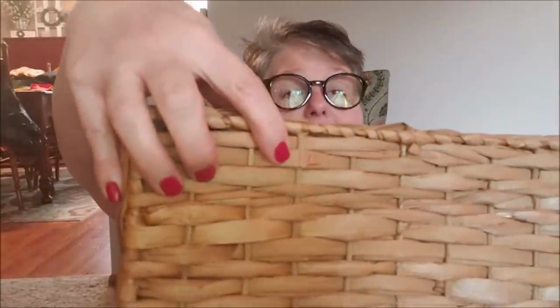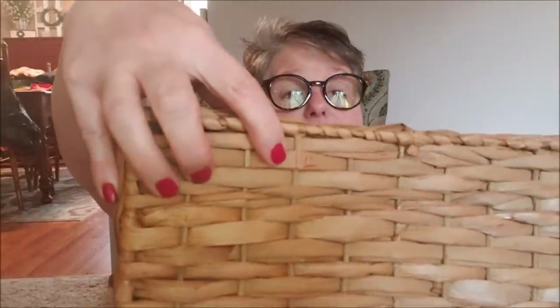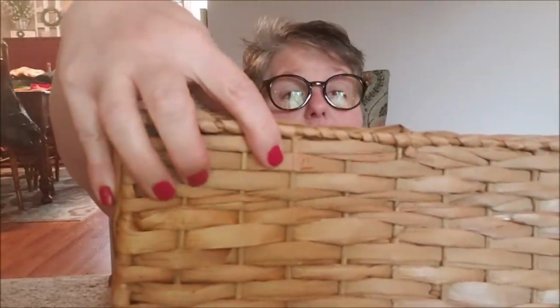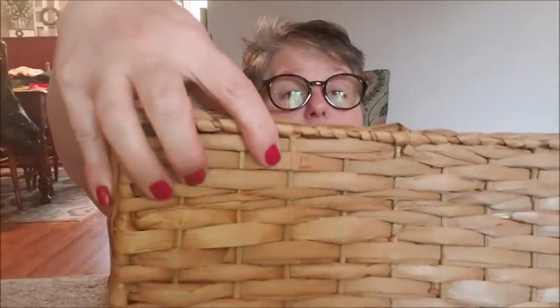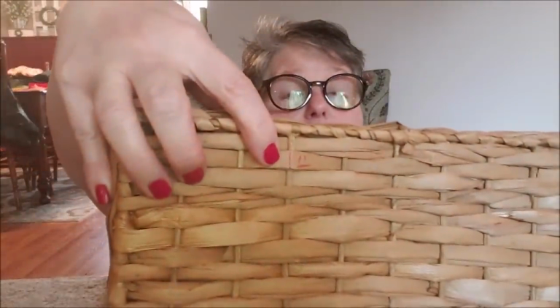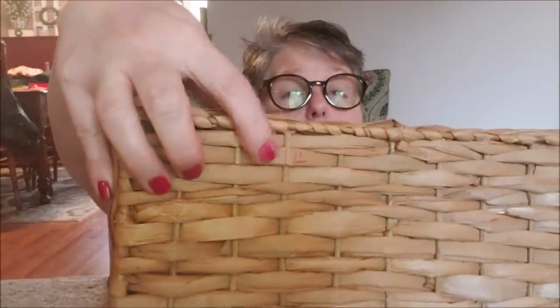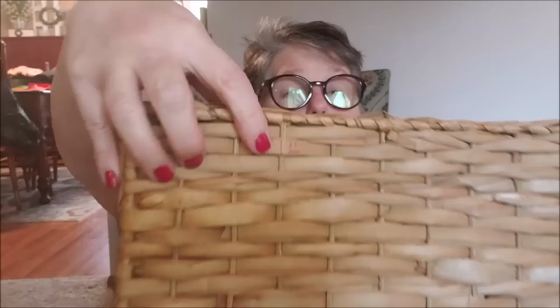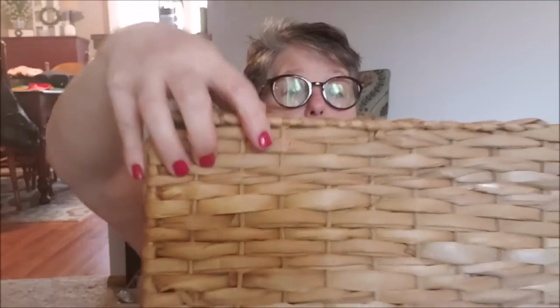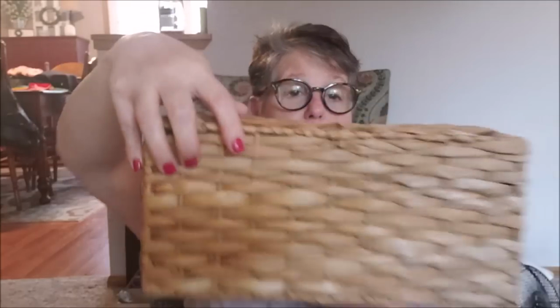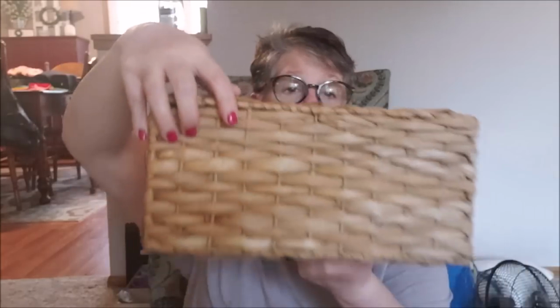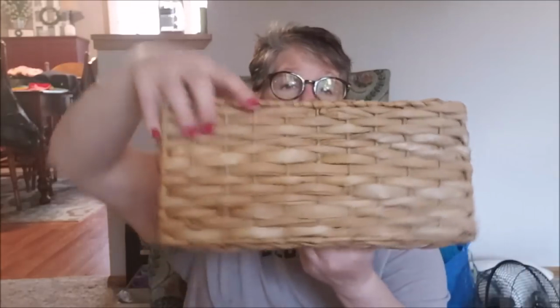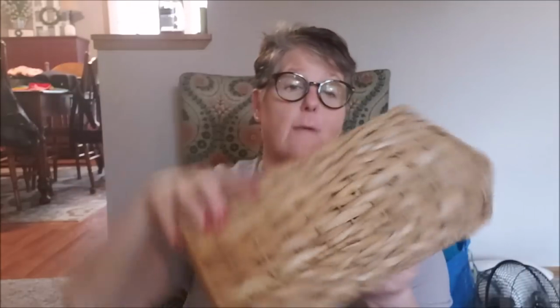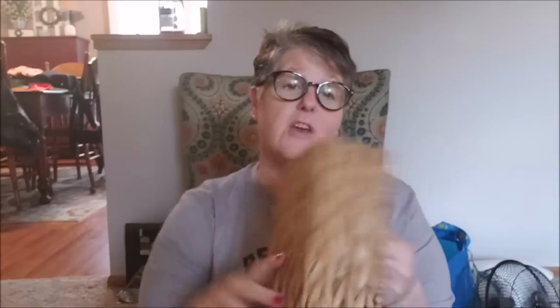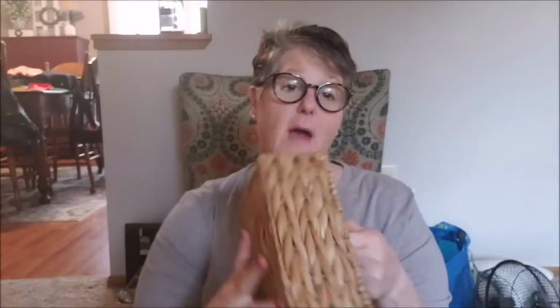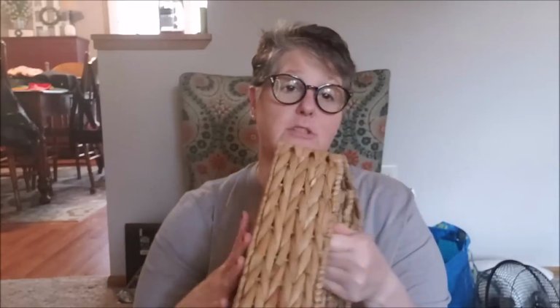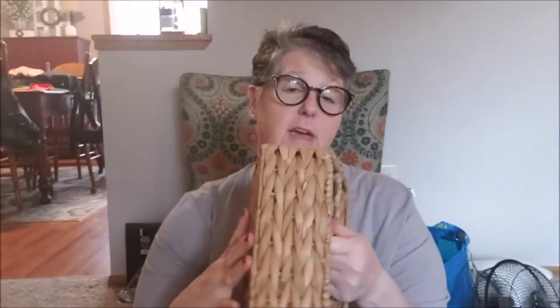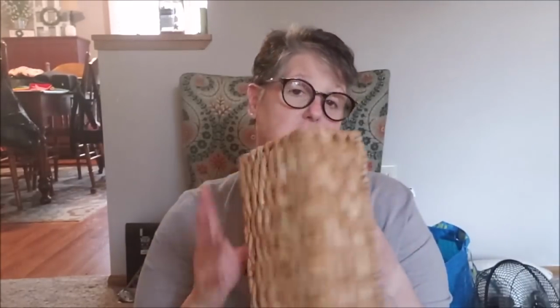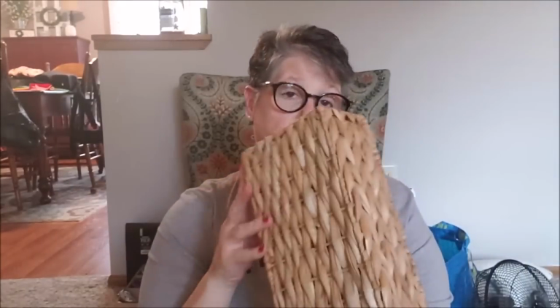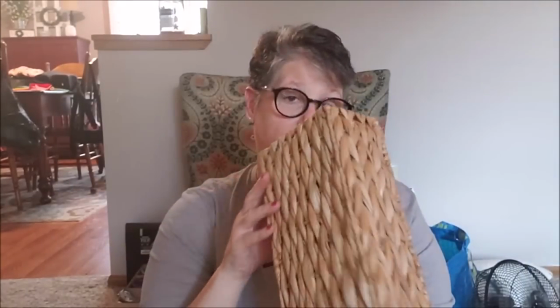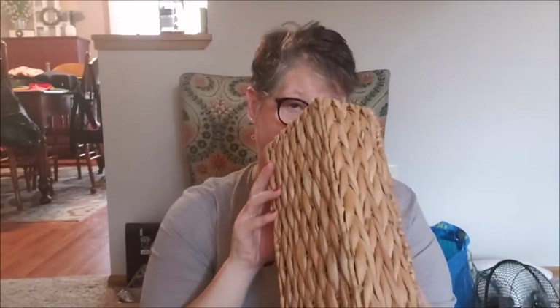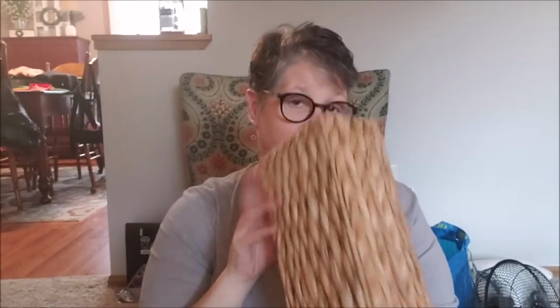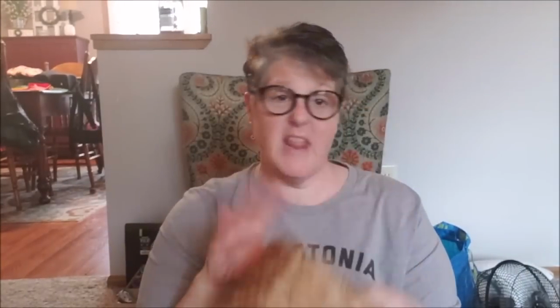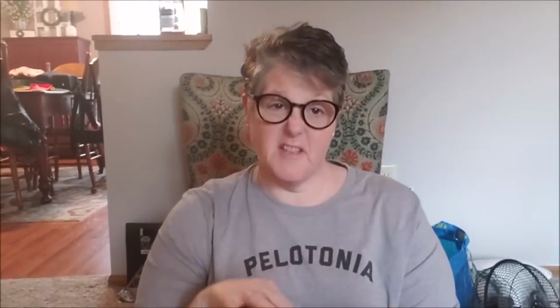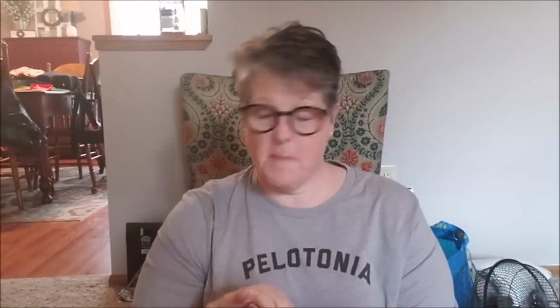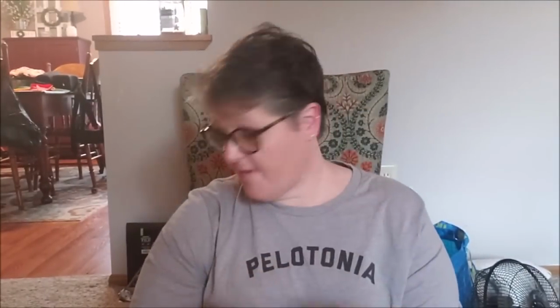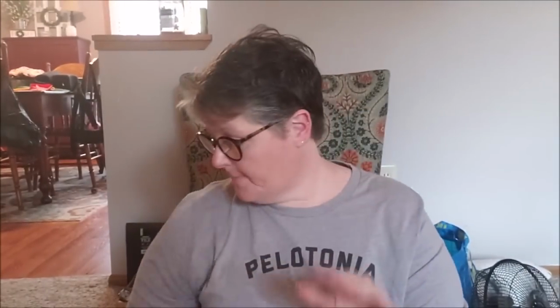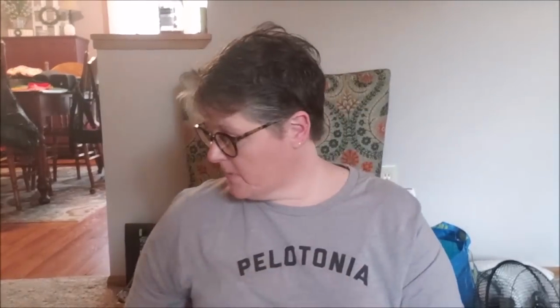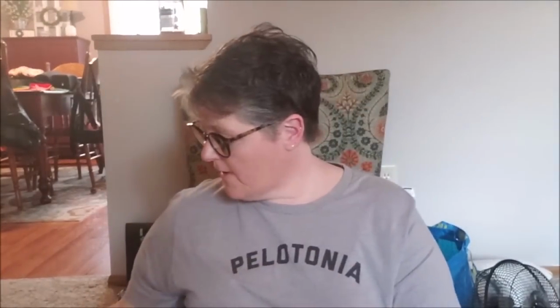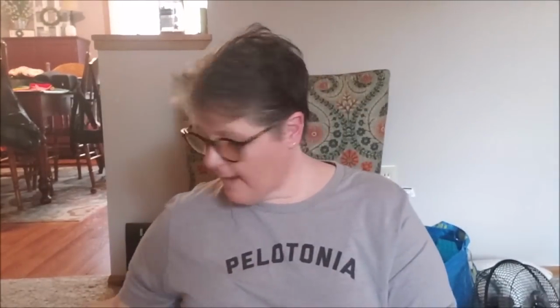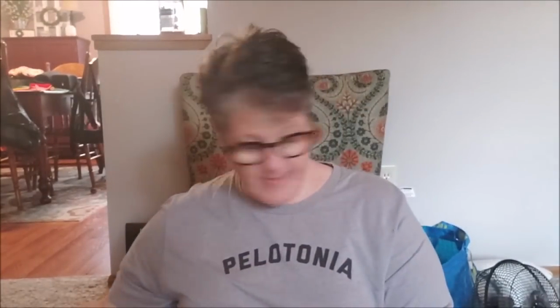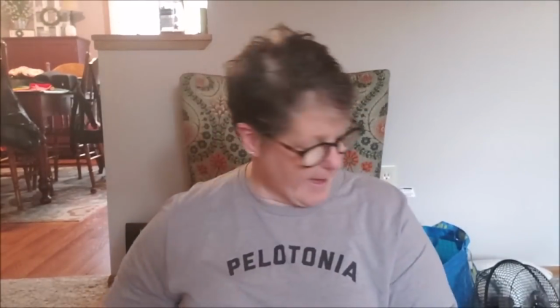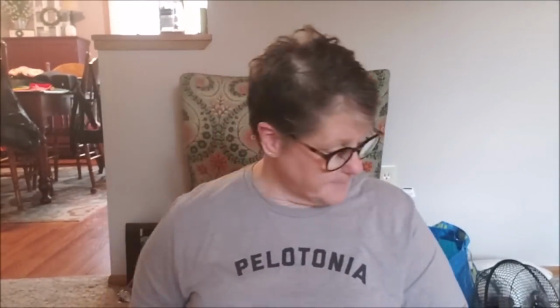A dollar 91 for that, which I thought was great. It's in good shape and it doesn't smell funny, so I grabbed that.